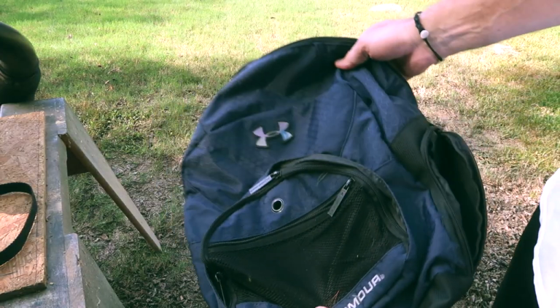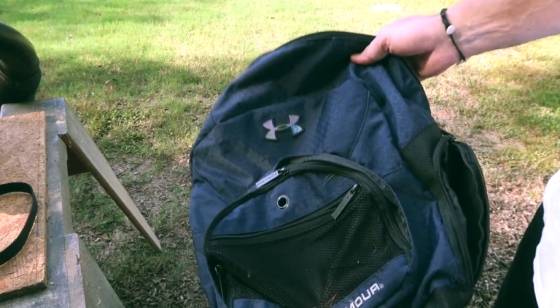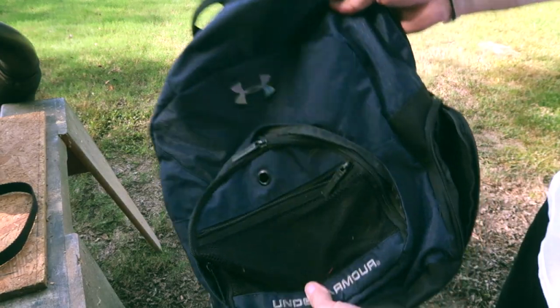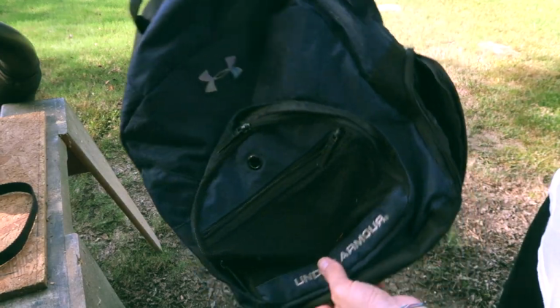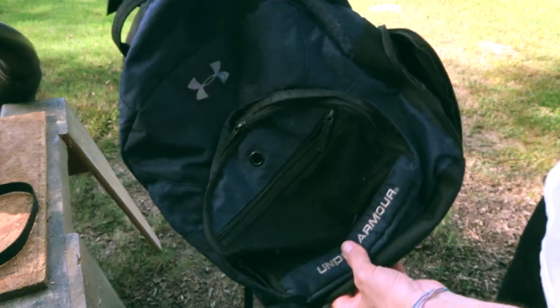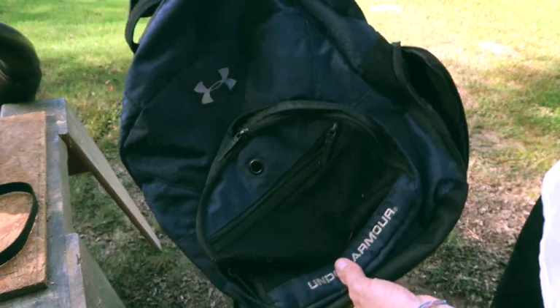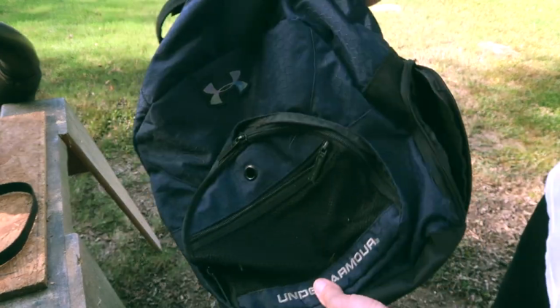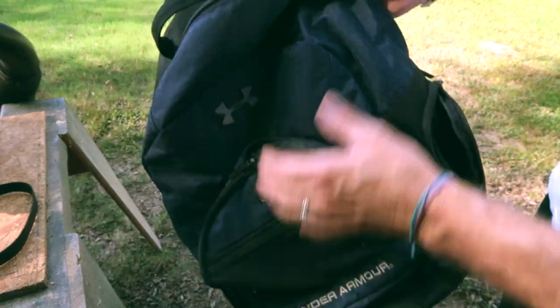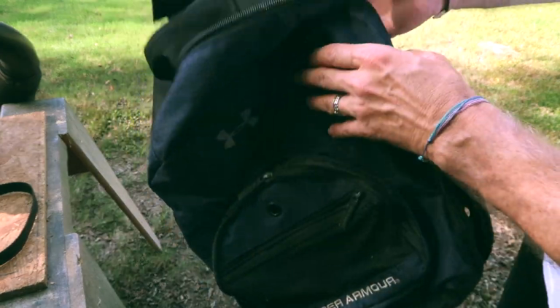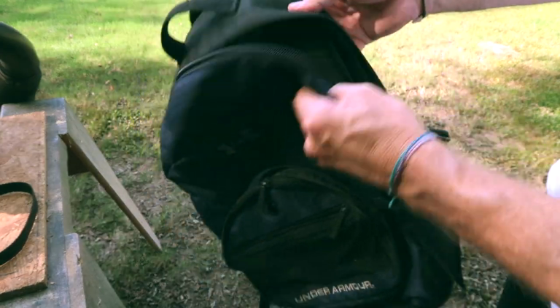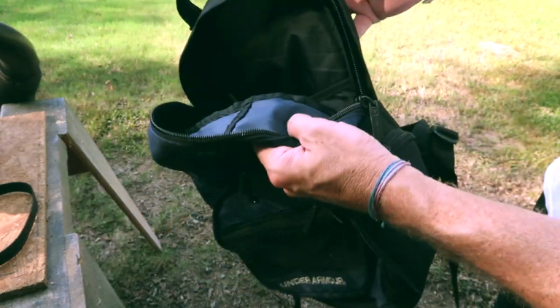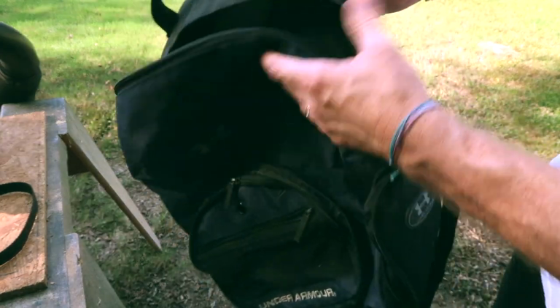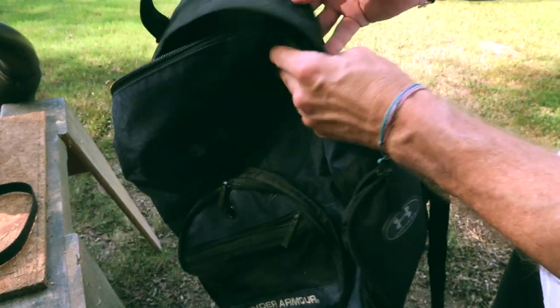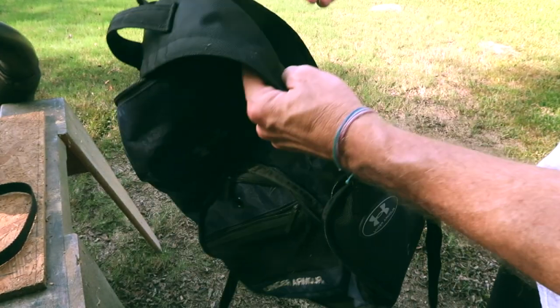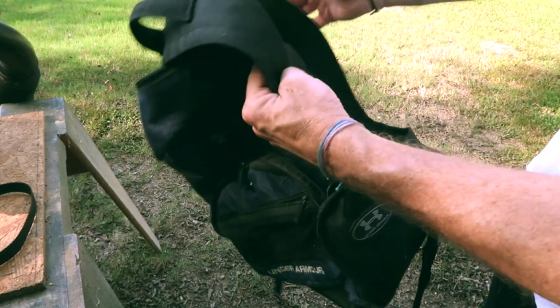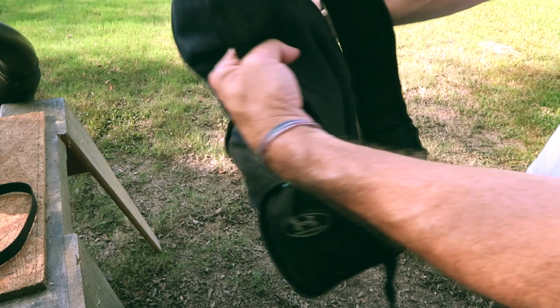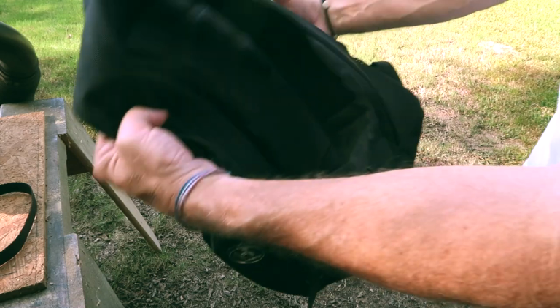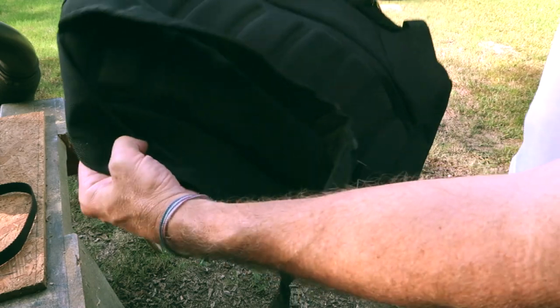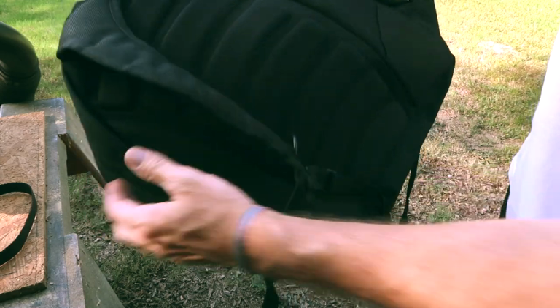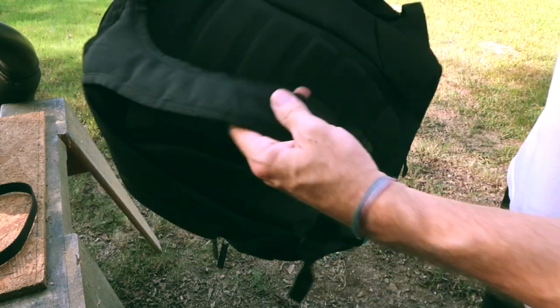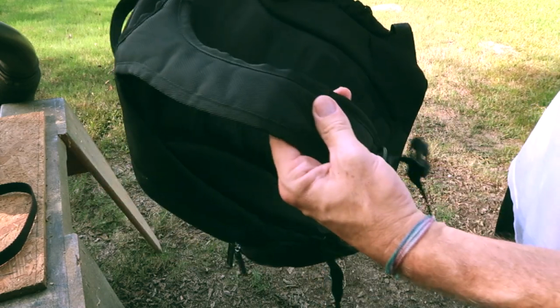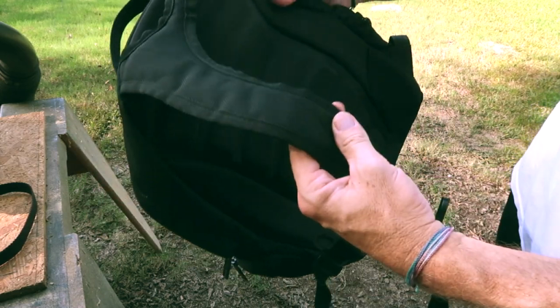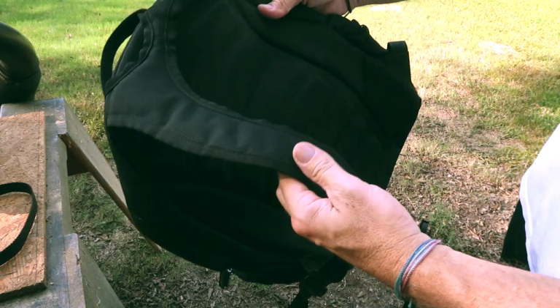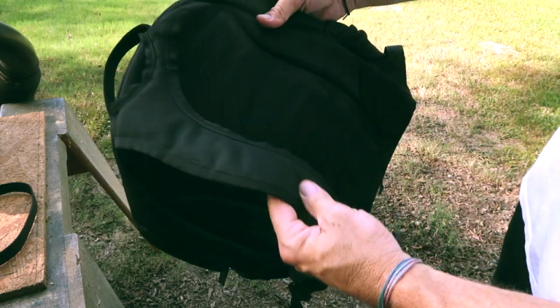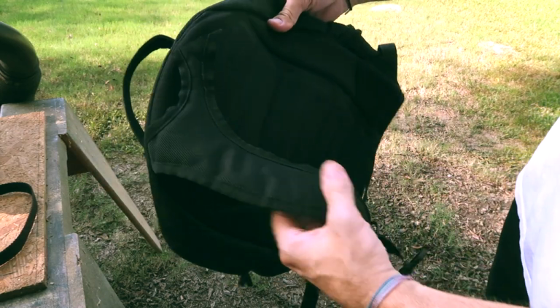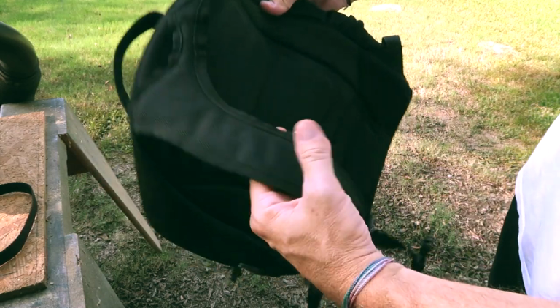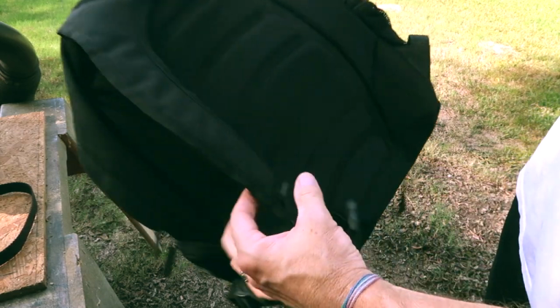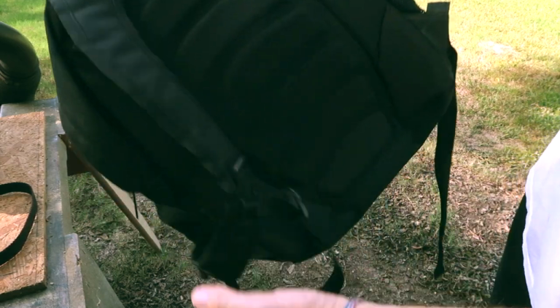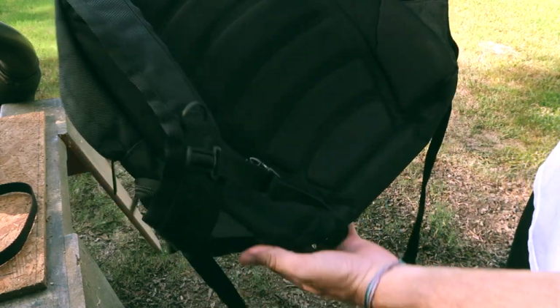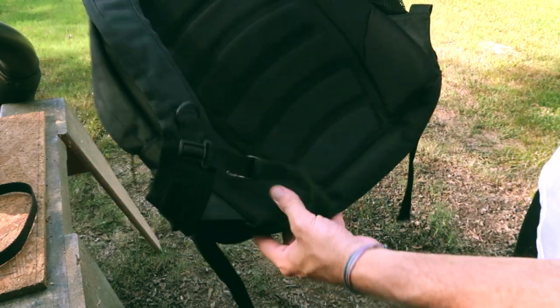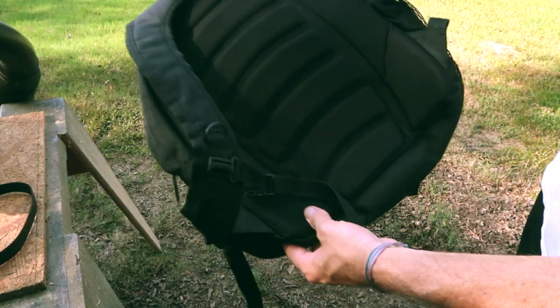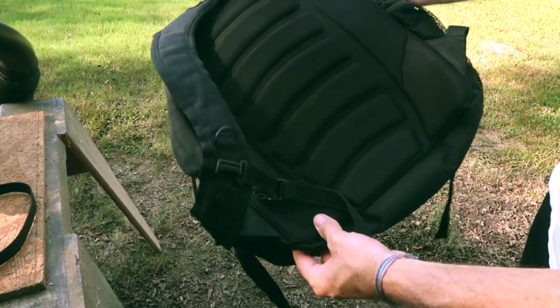If you have kids of any age, you probably have several book bags lying around. I found one in a closet that had a hole in it and it wasn't being used.